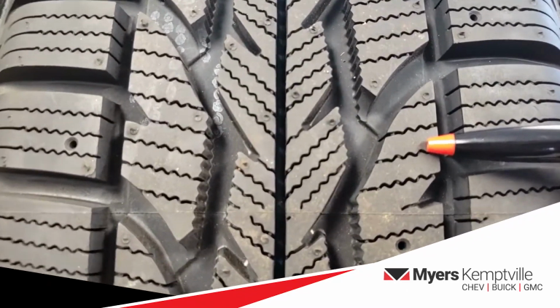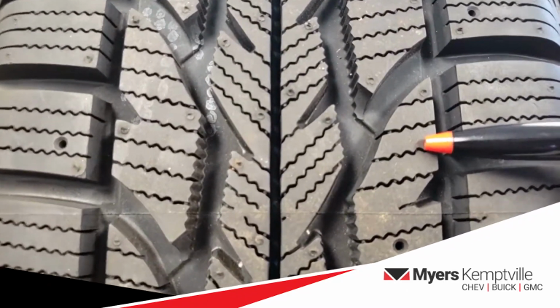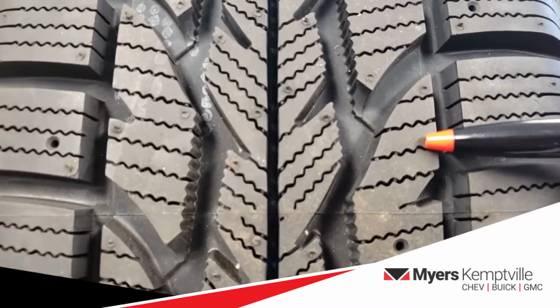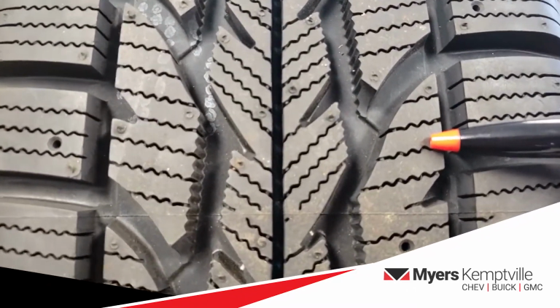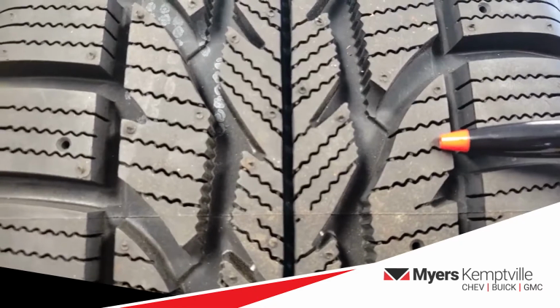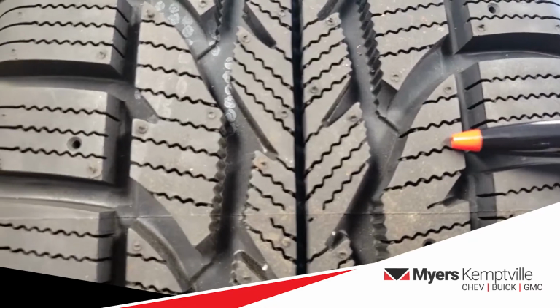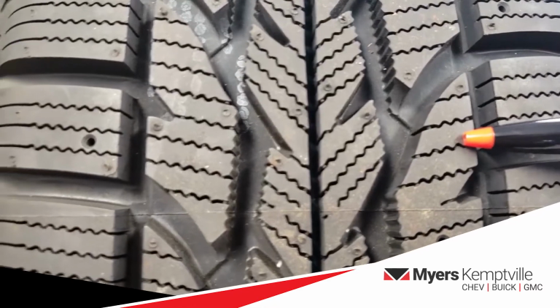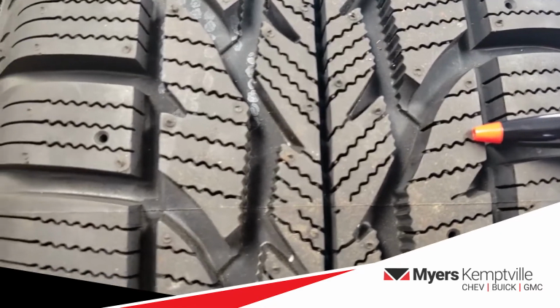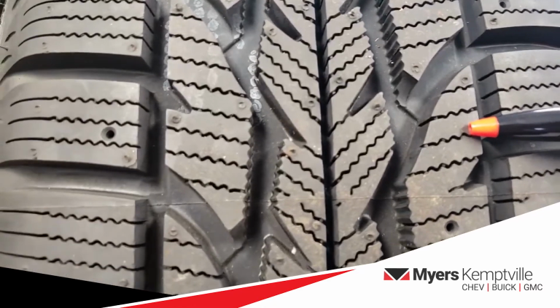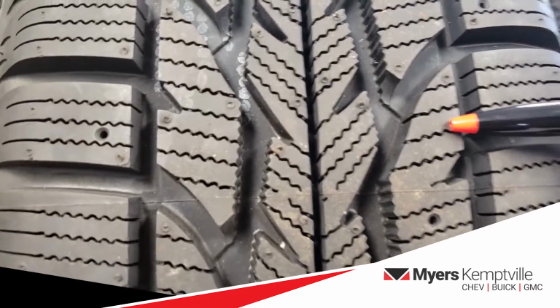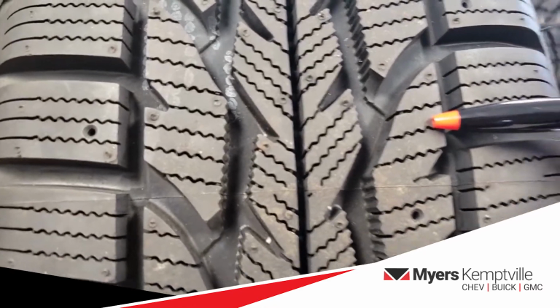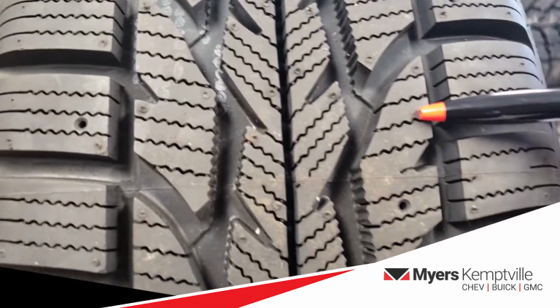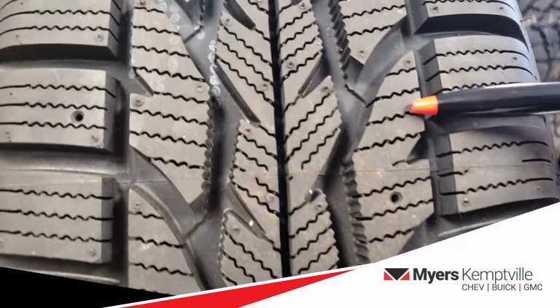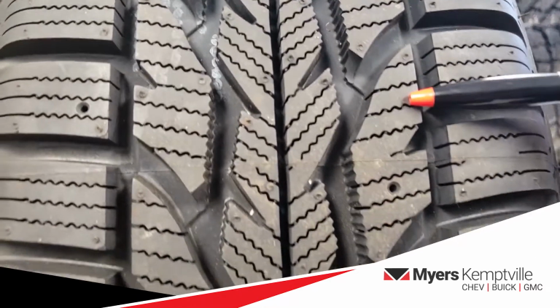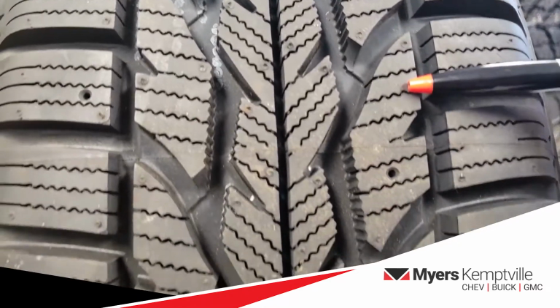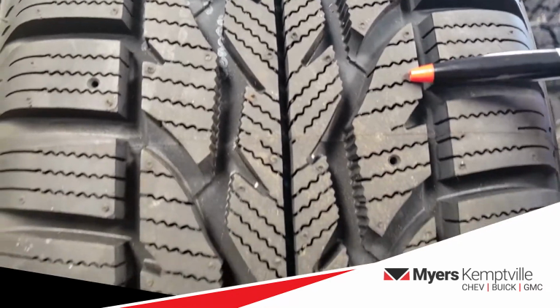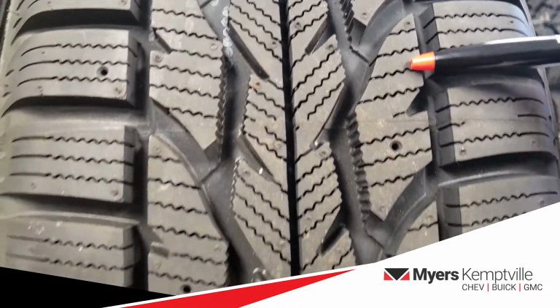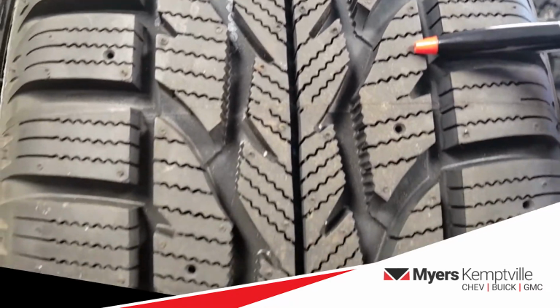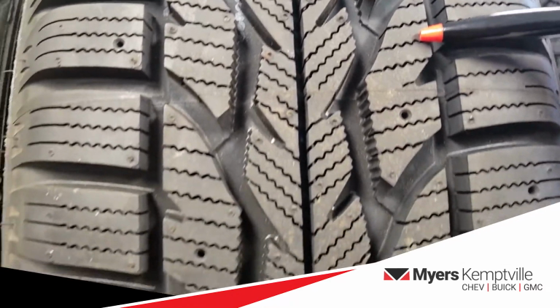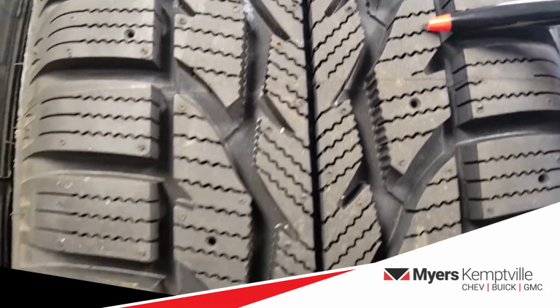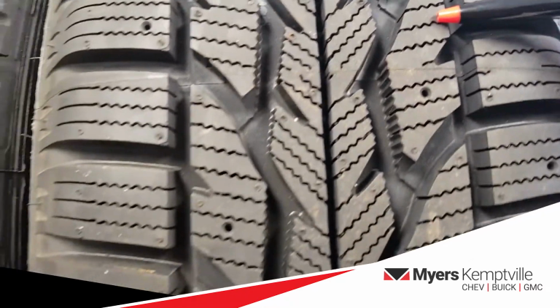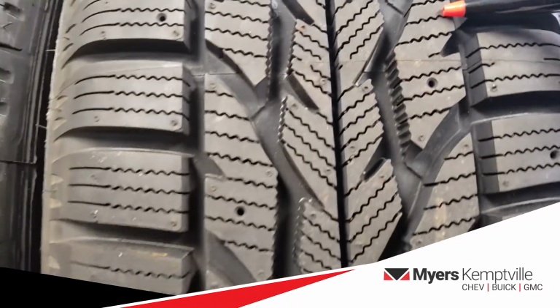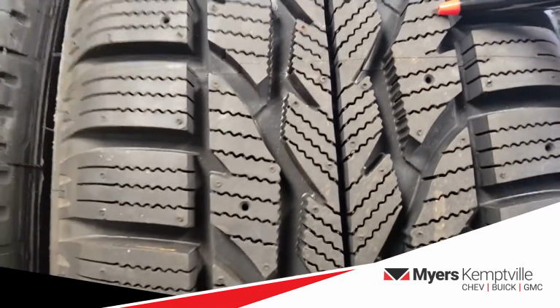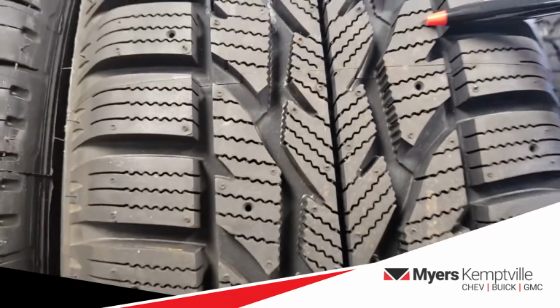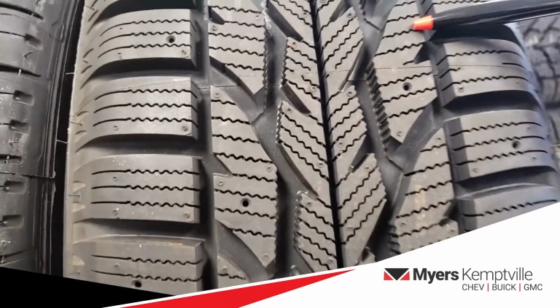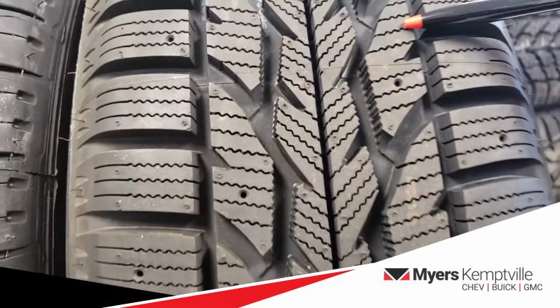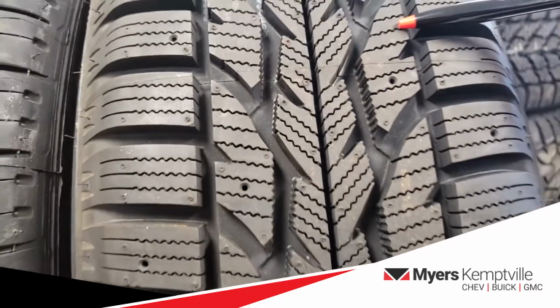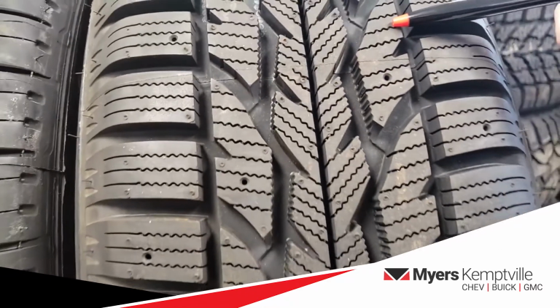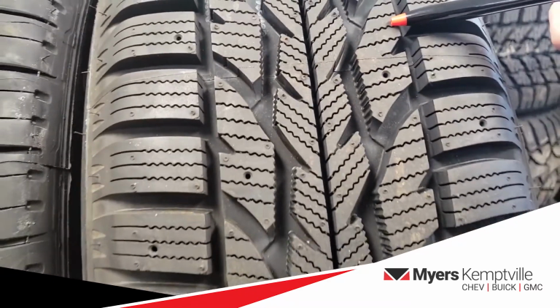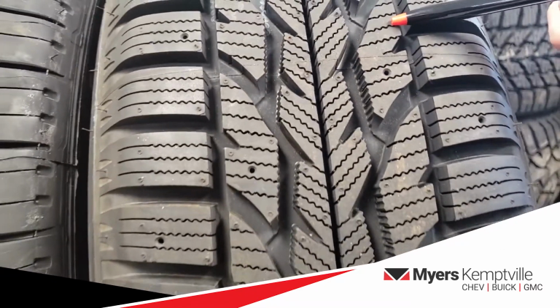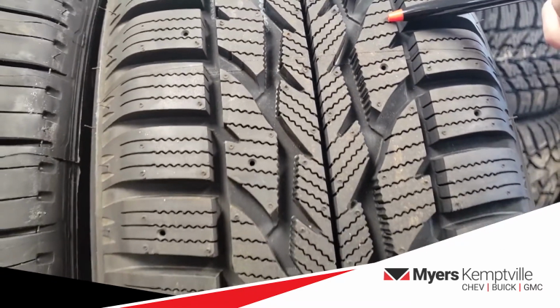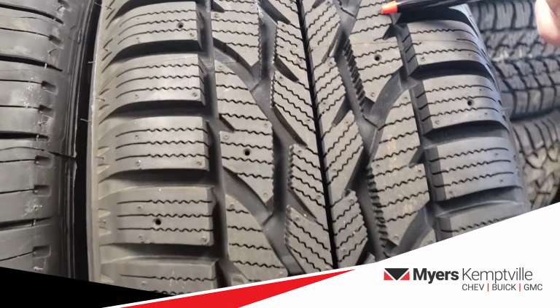Winter tires also have thousands of little grooves known as sipes. These sipes bite into the snow, slush, and ice to provide optimum grip with the road.